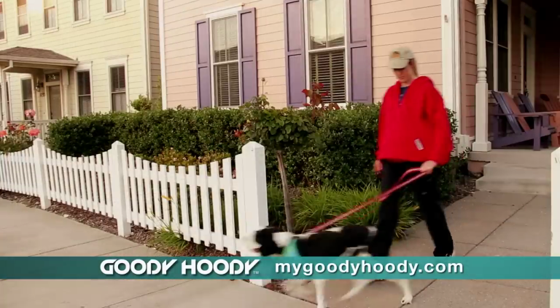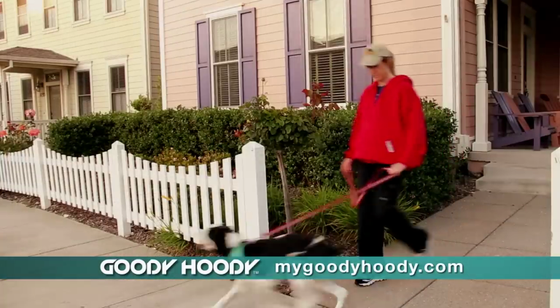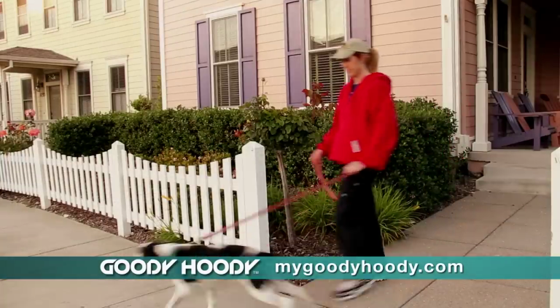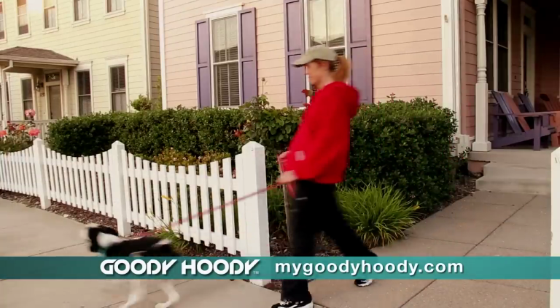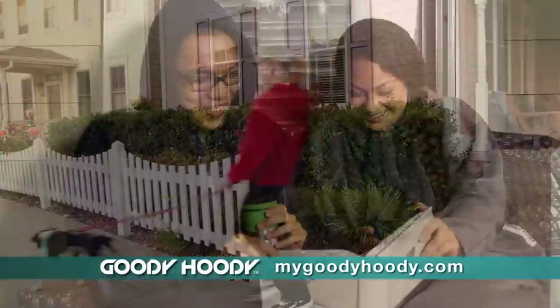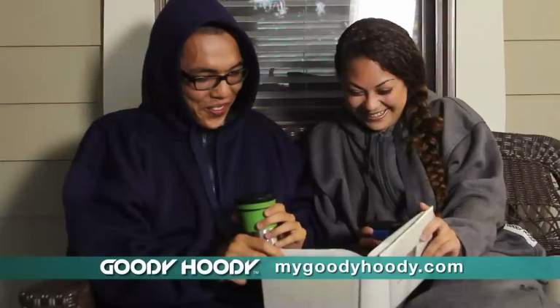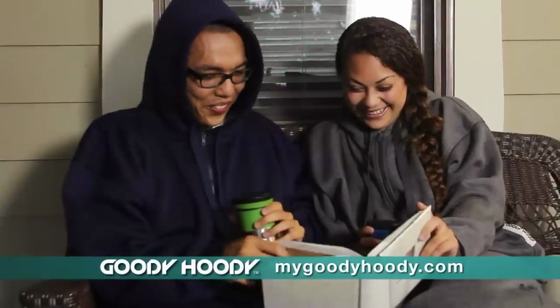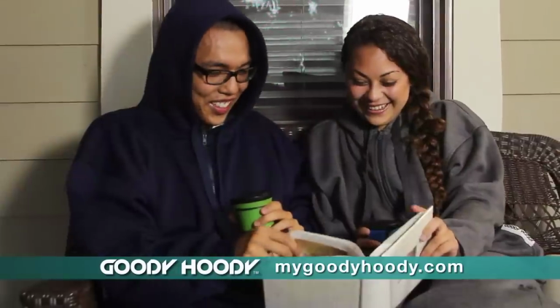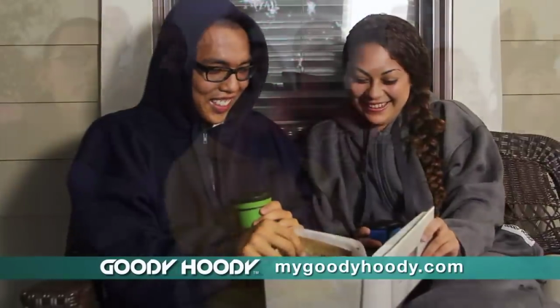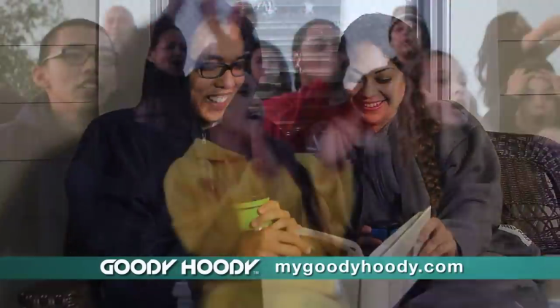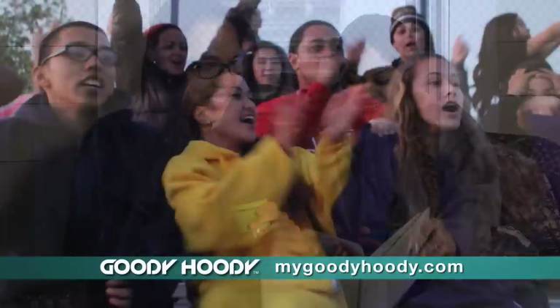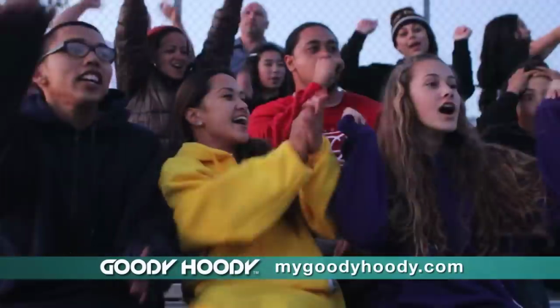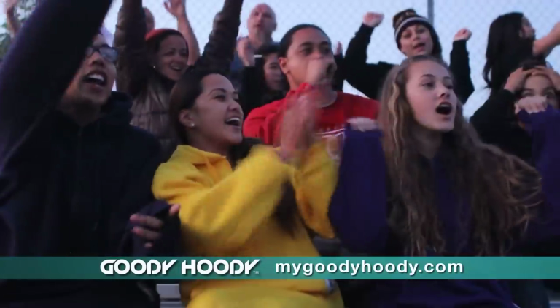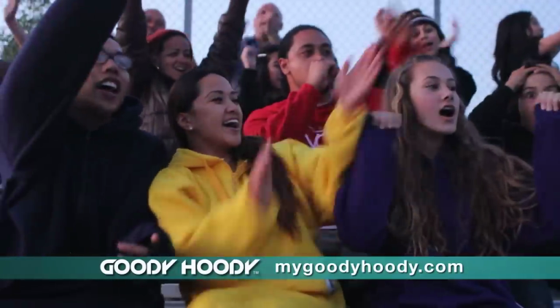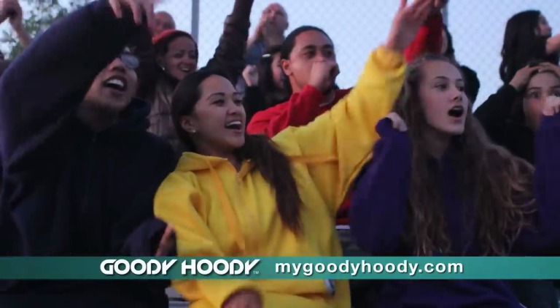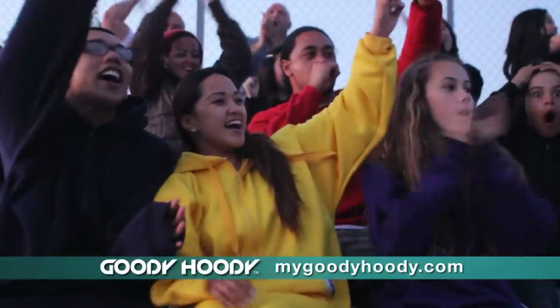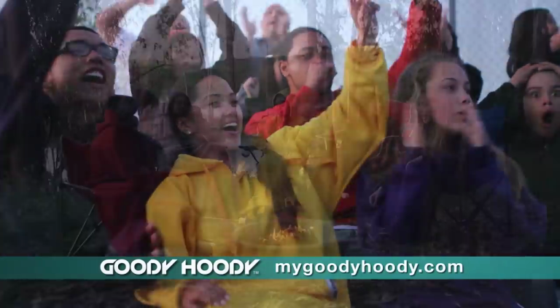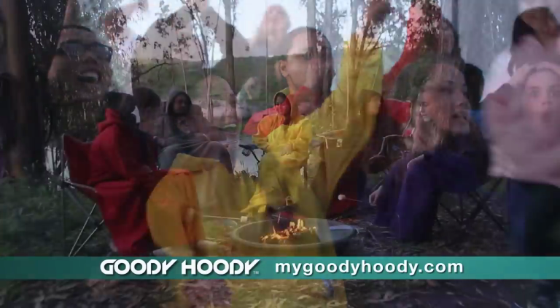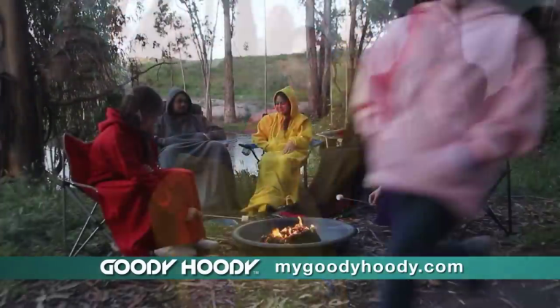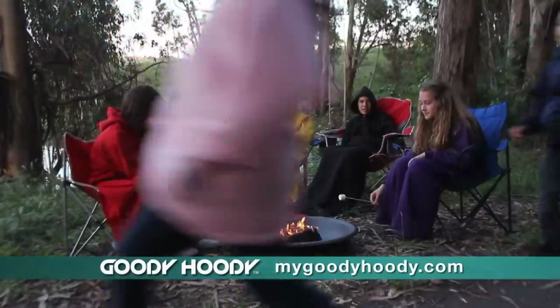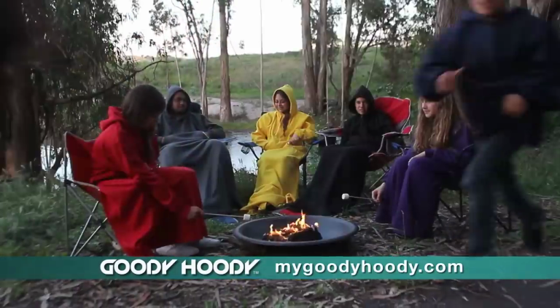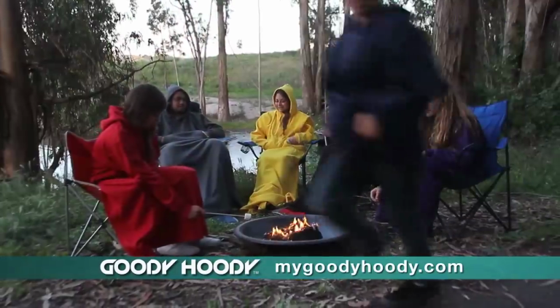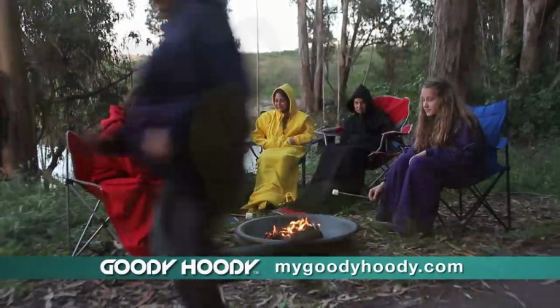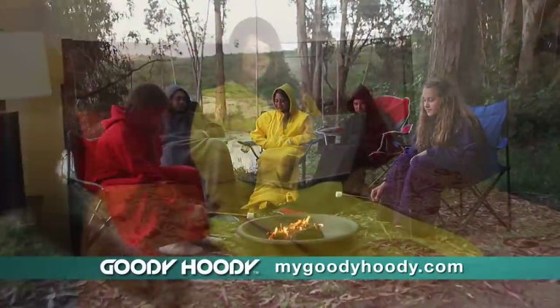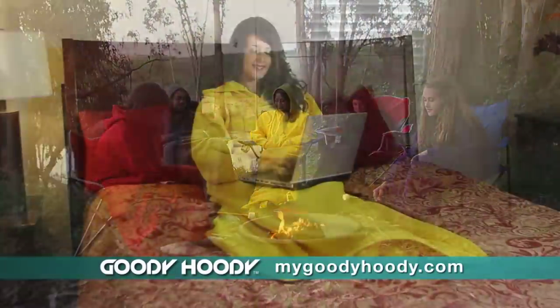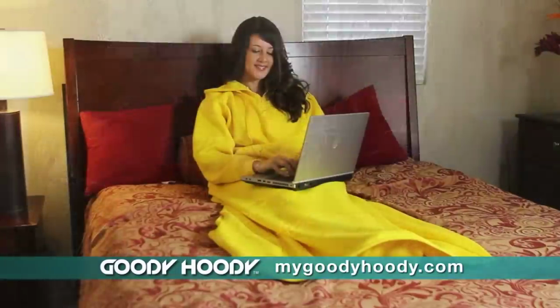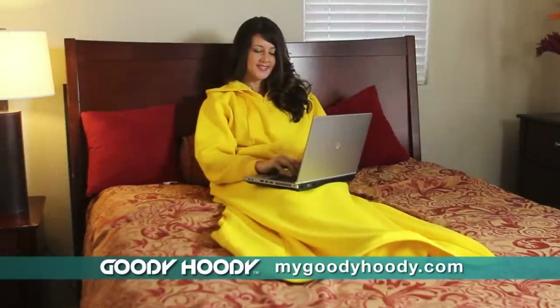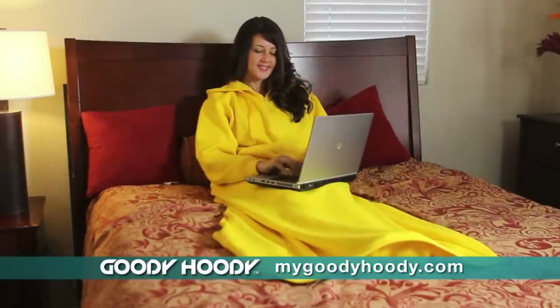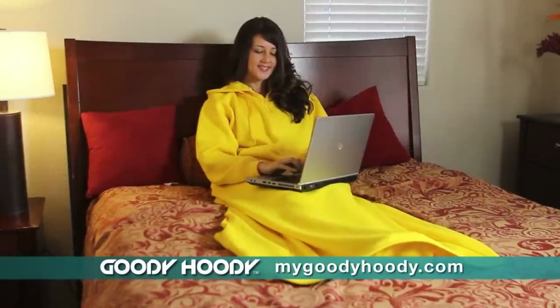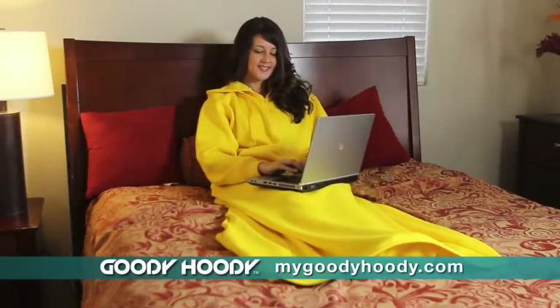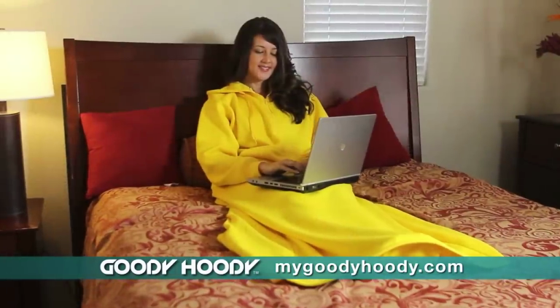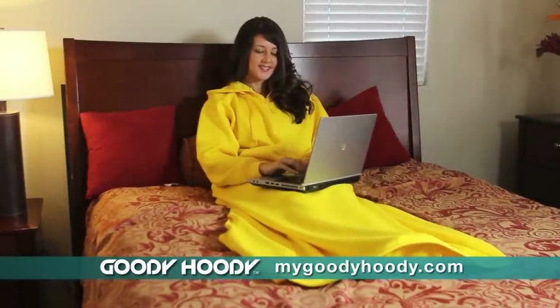Wear the Goodie Hoodie anywhere — at your favorite sporting event, on a camping trip, or just snuggle up at home.